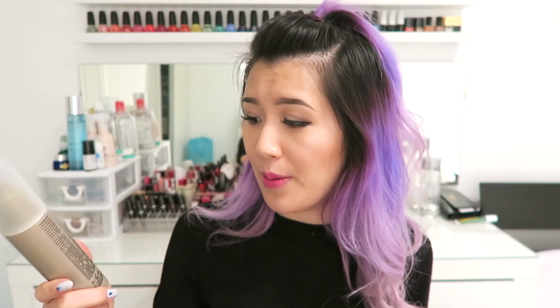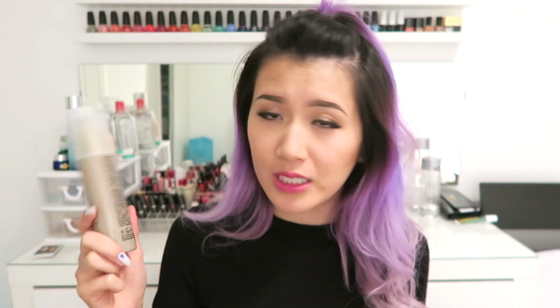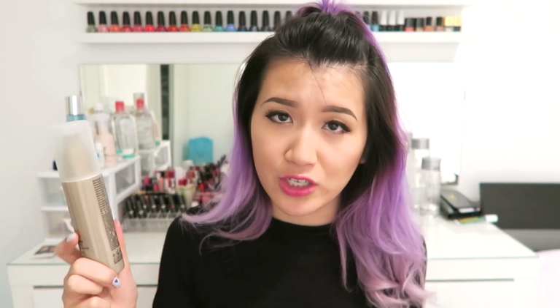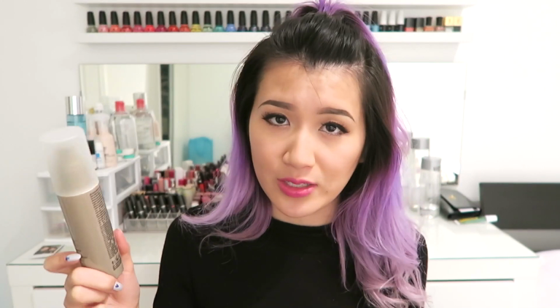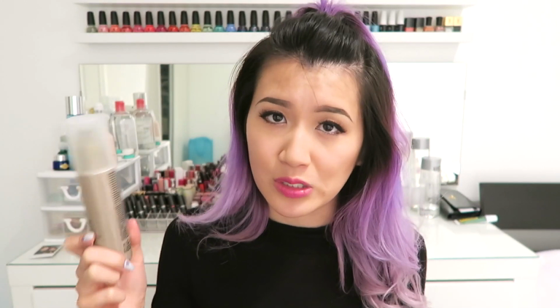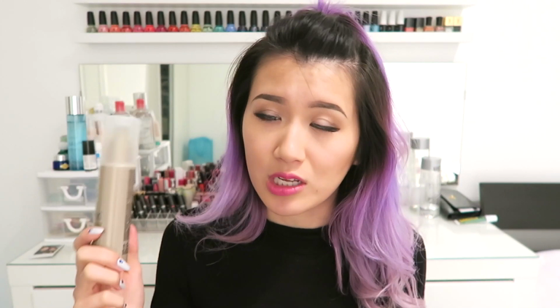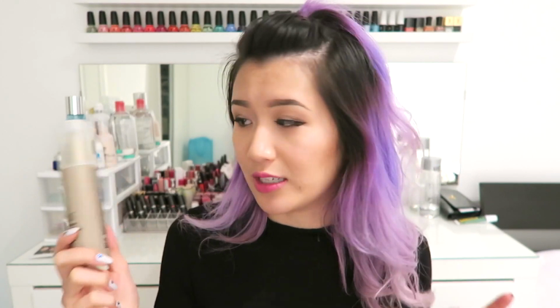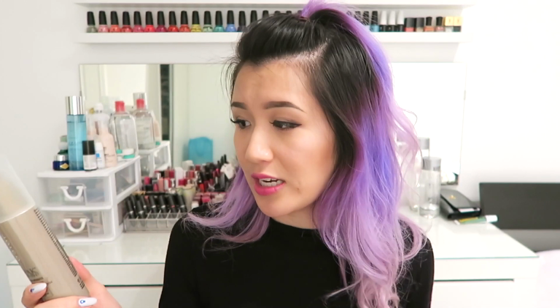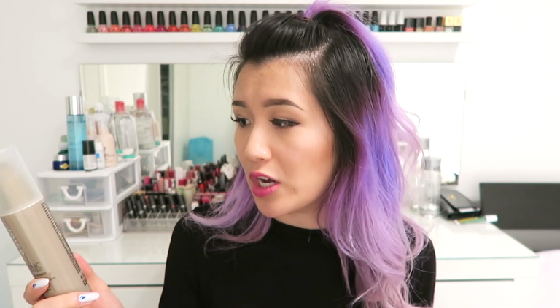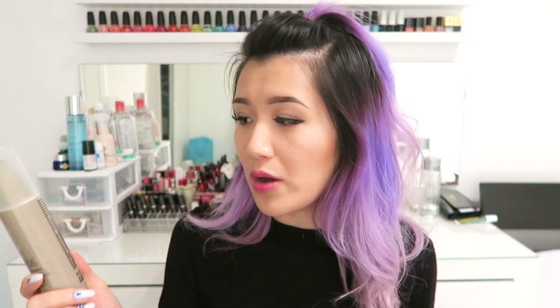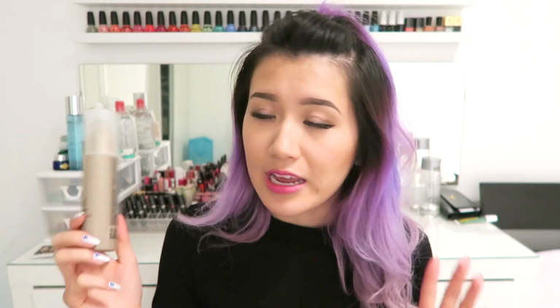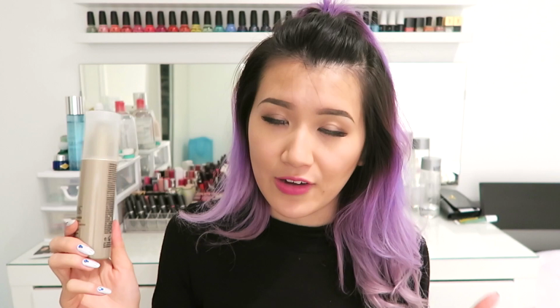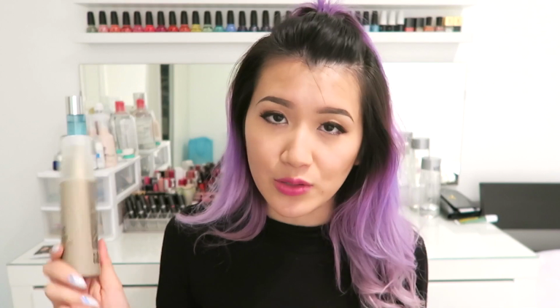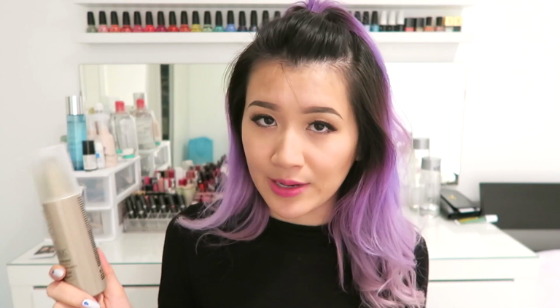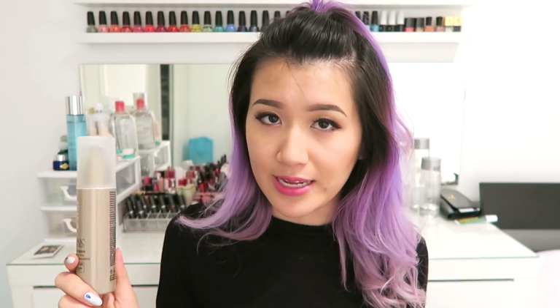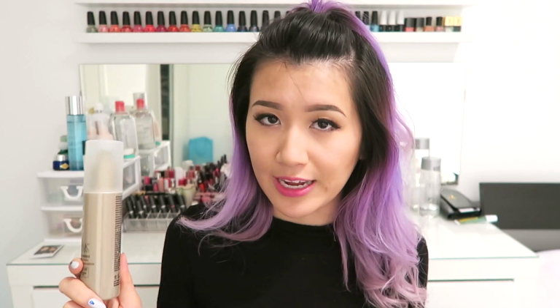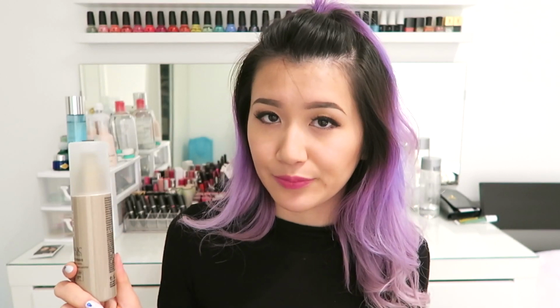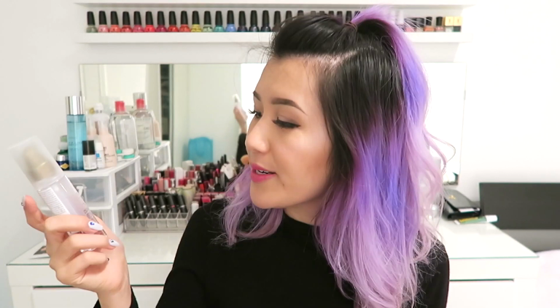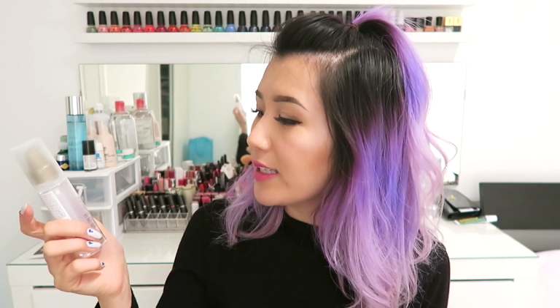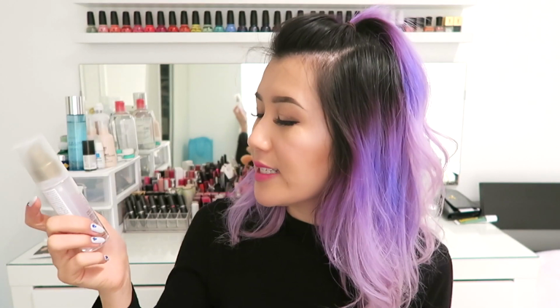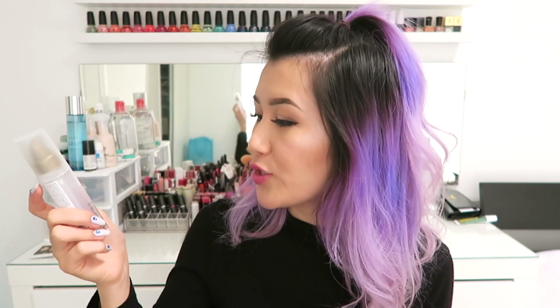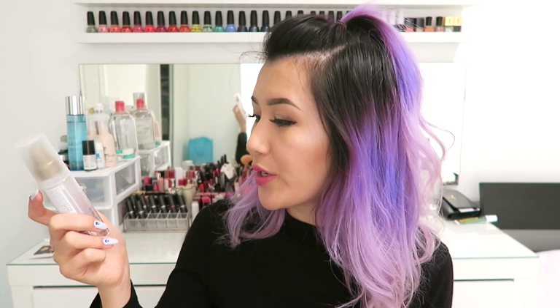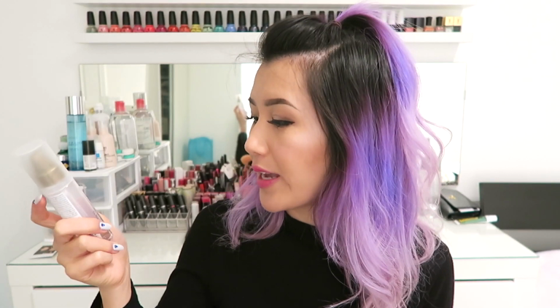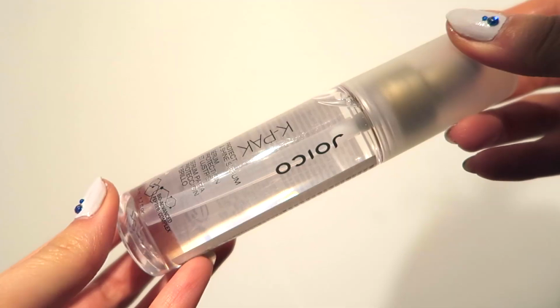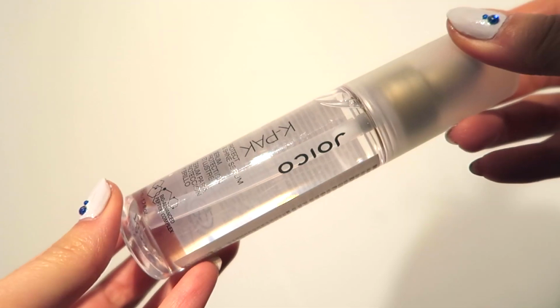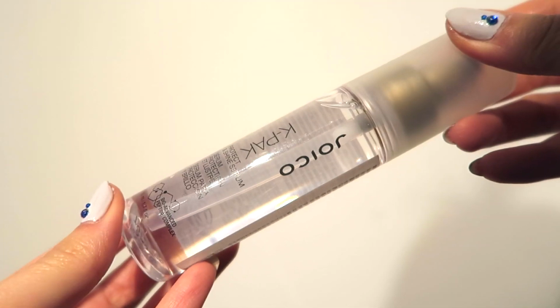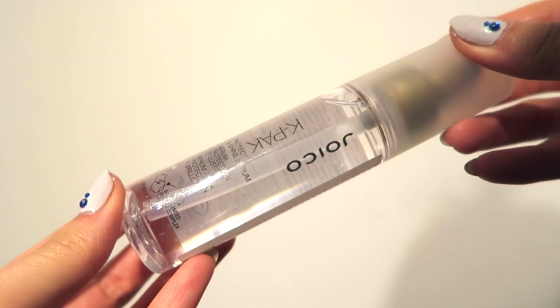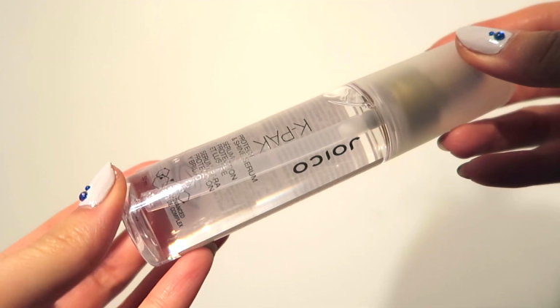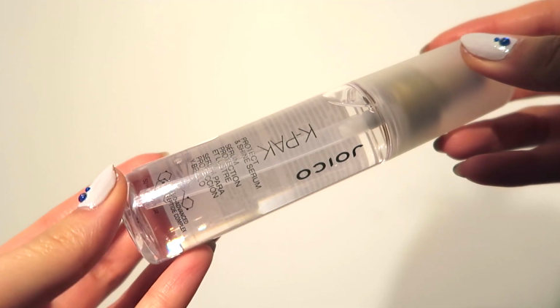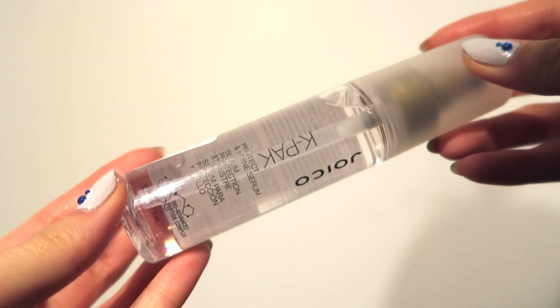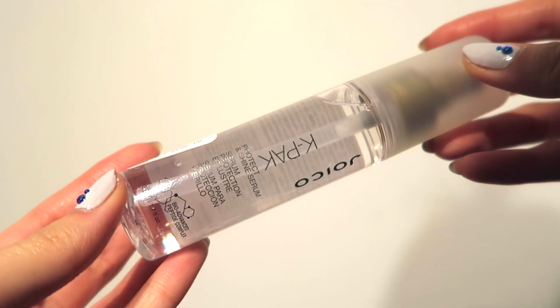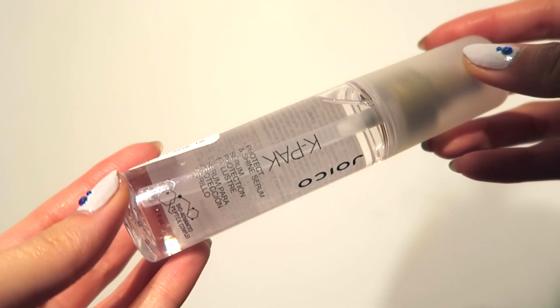Hopefully this will help me out. I'm really excited to try this one as well, so I'll let you guys know if I end up liking it. Last but not least is the Joico K-Pak Protect and Shine Serum.